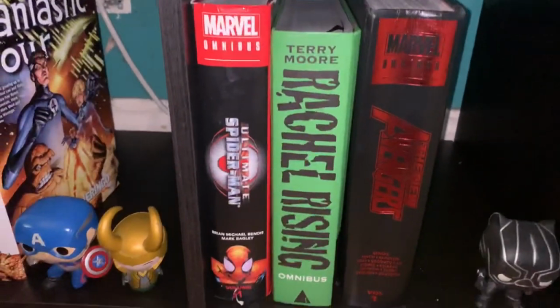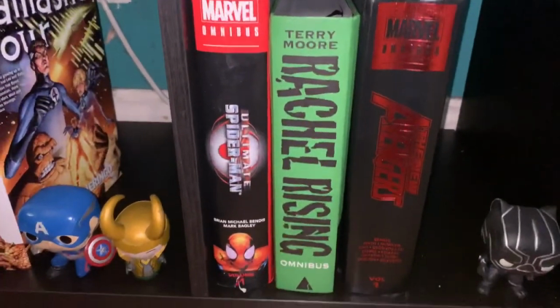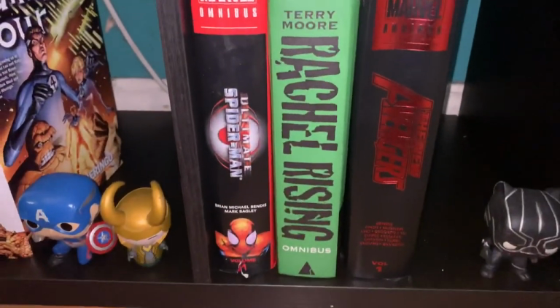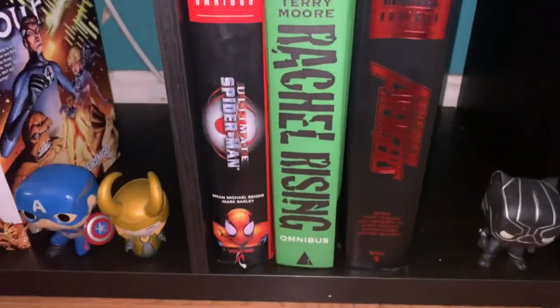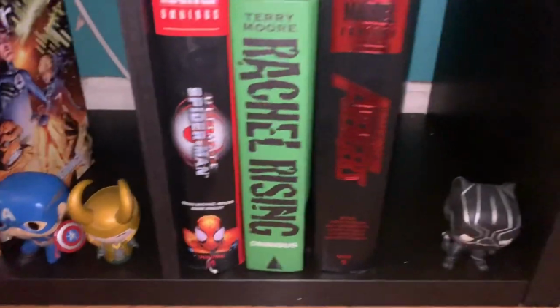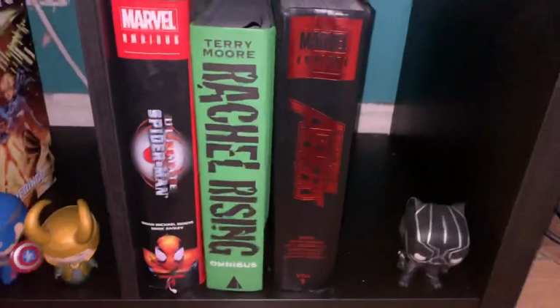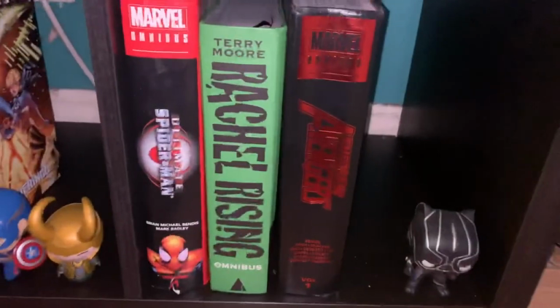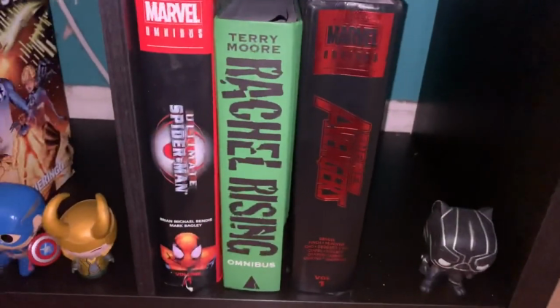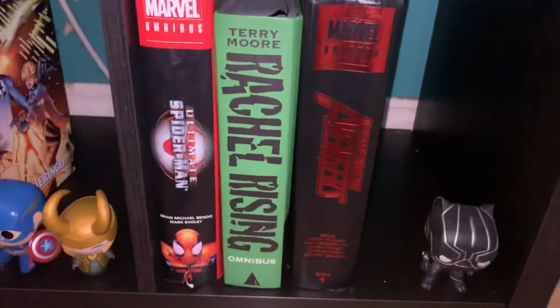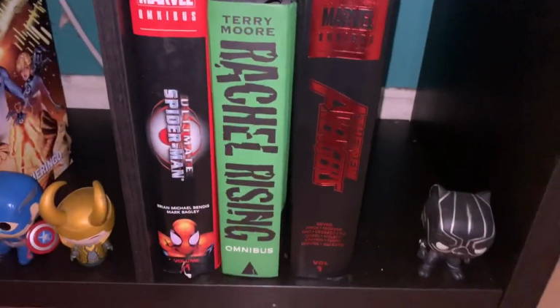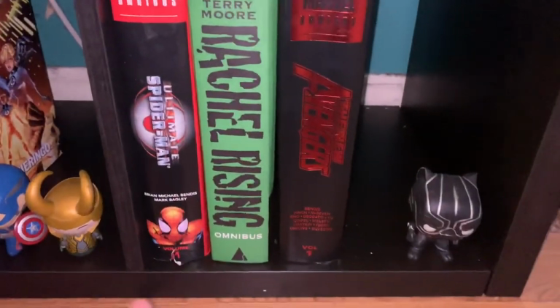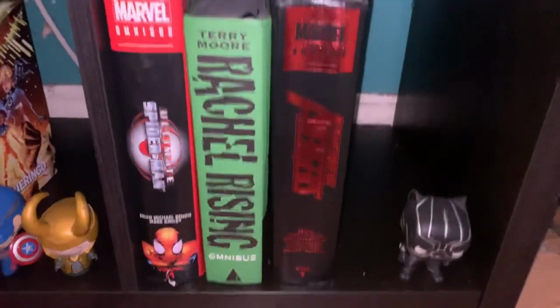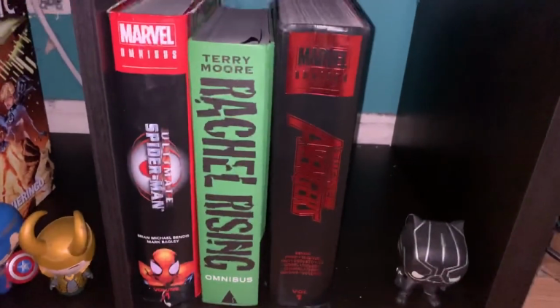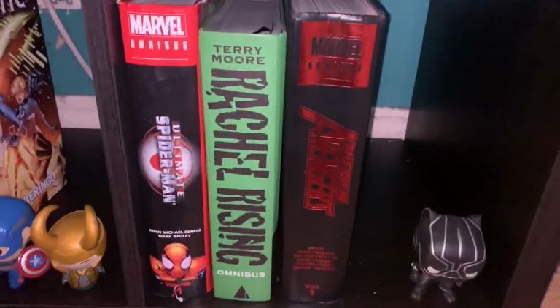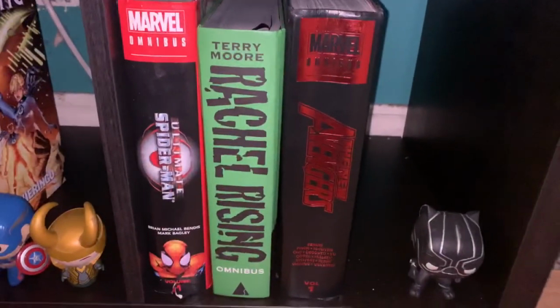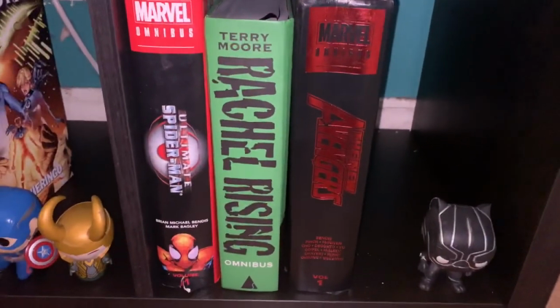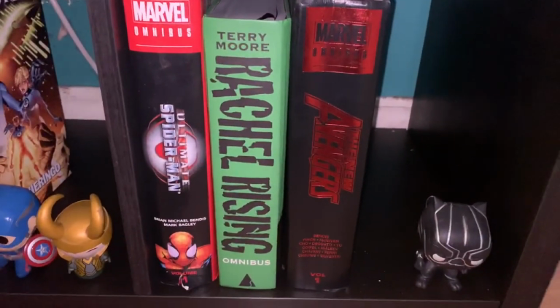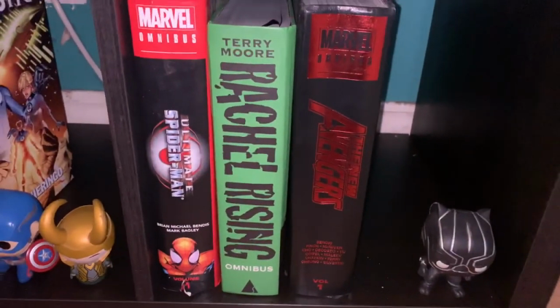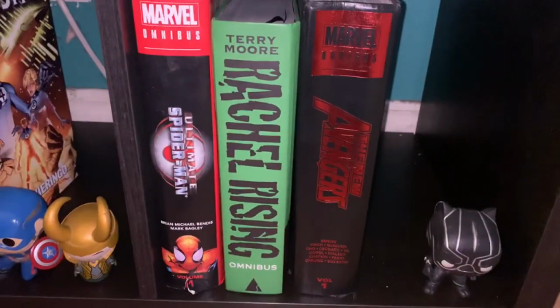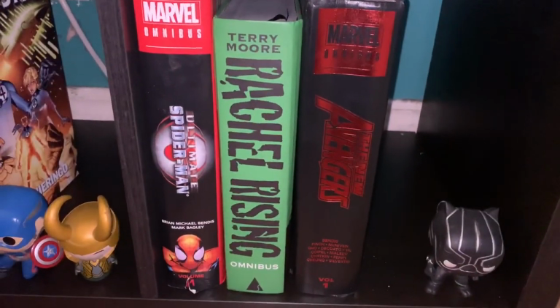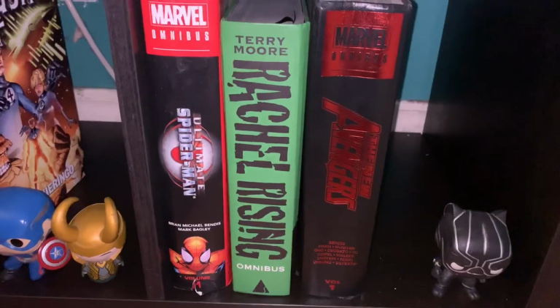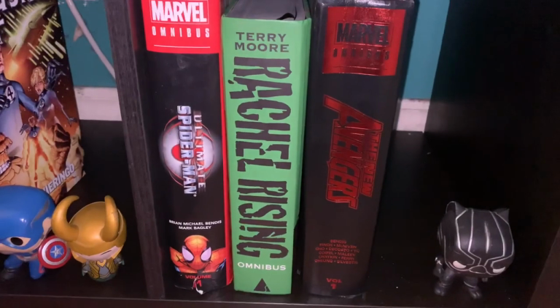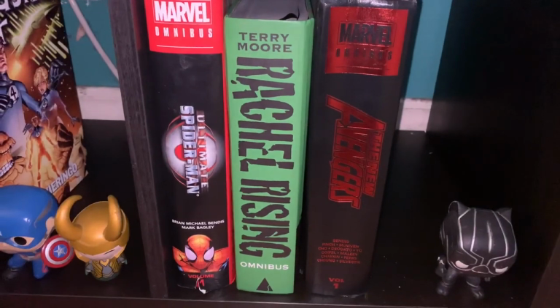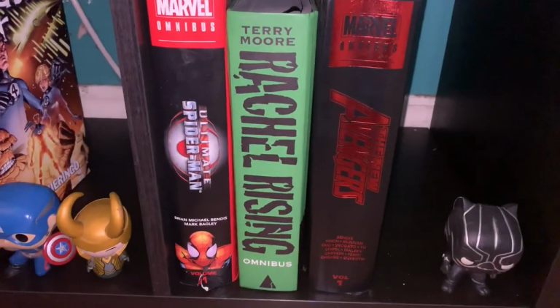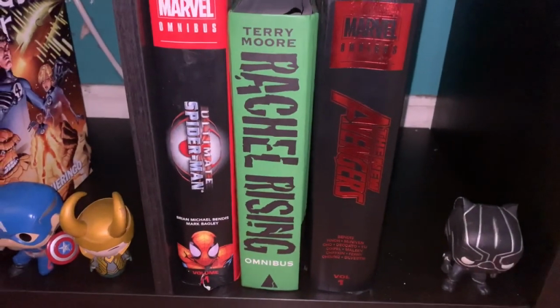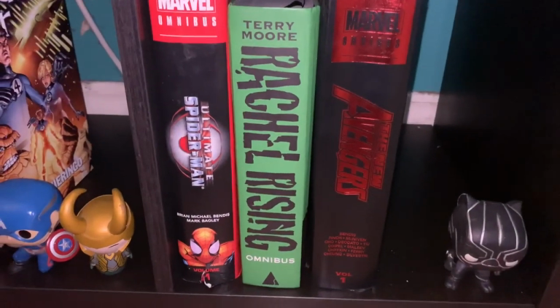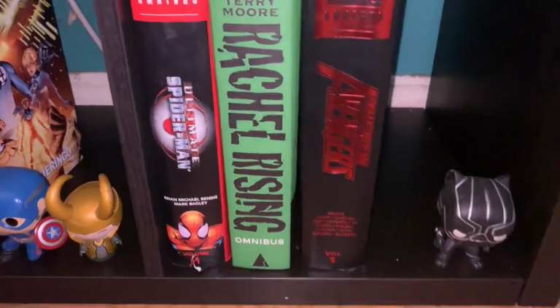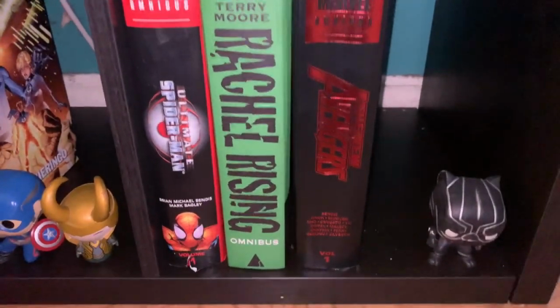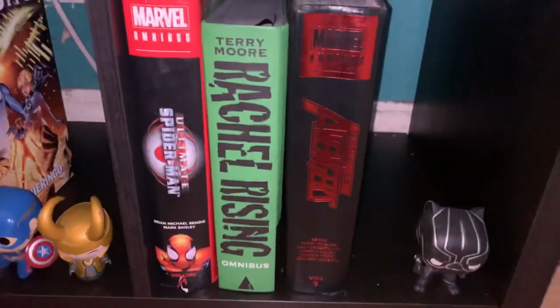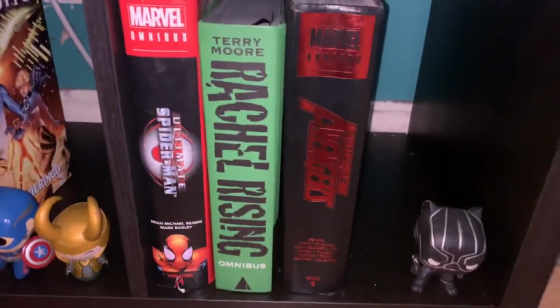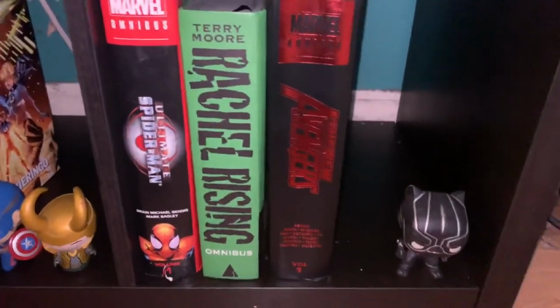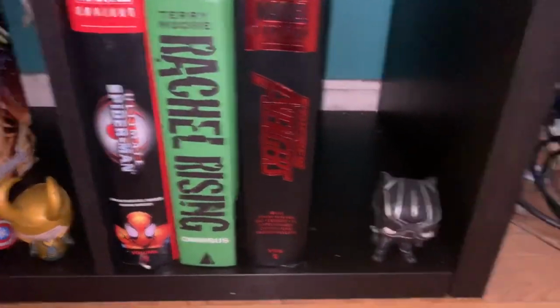So I'll make a separate haul video for those. And then we got Spider-Man, Ultimate Spider-Man, Rachel Rising, and the New Avengers by Bendis Volume 1, which the dust jacket got destroyed.